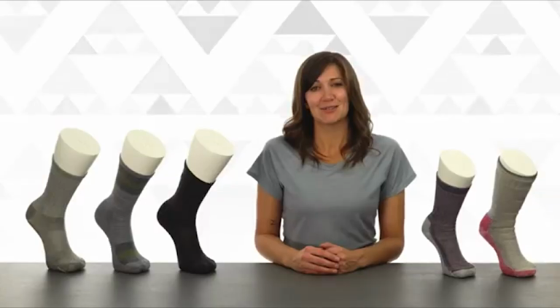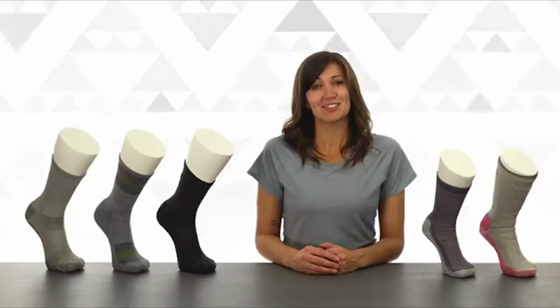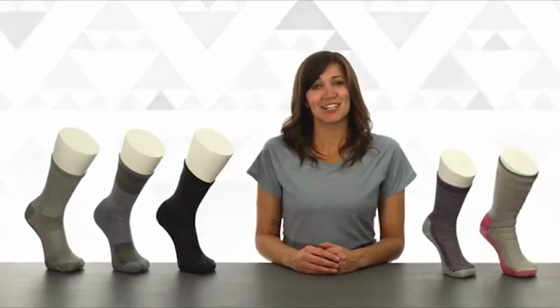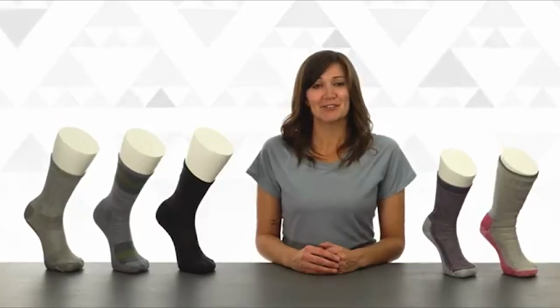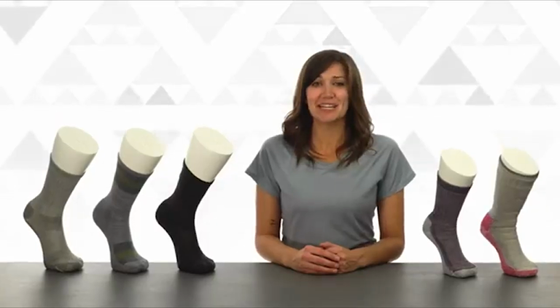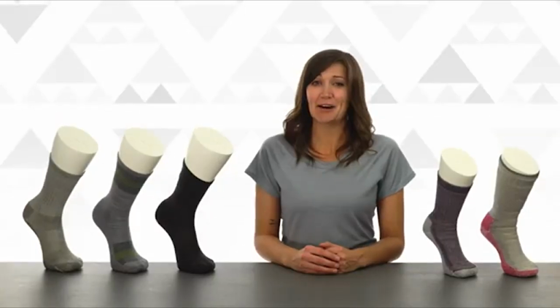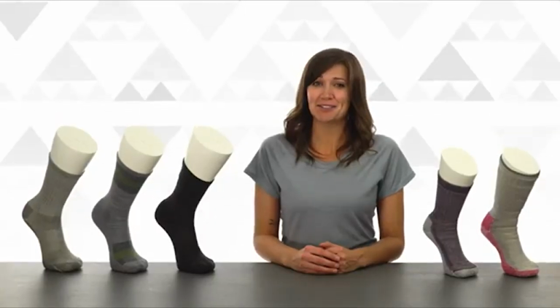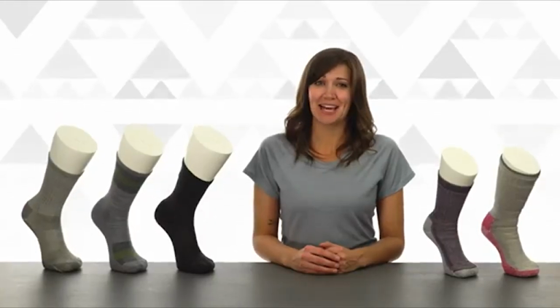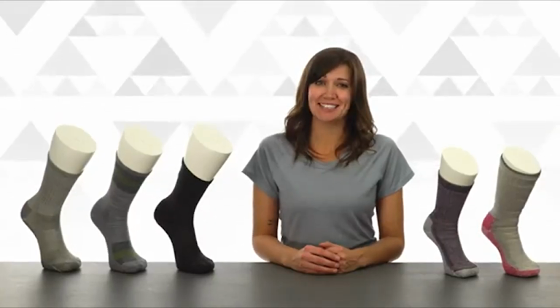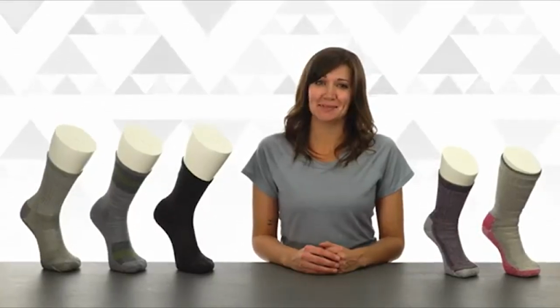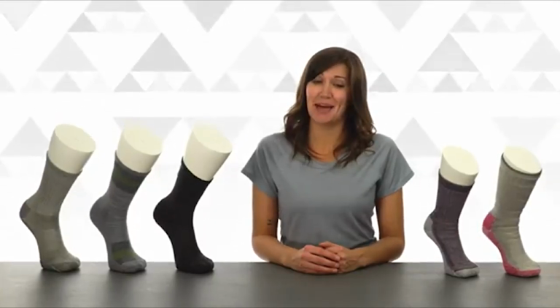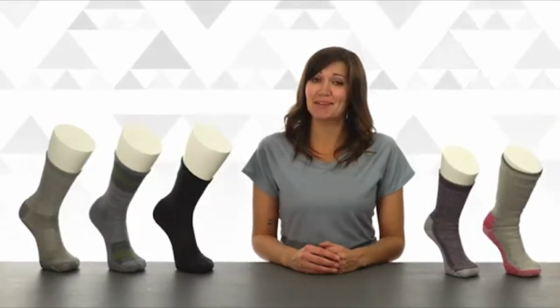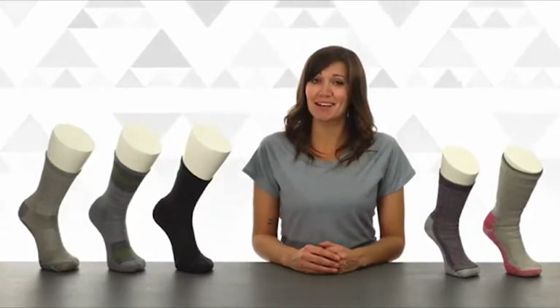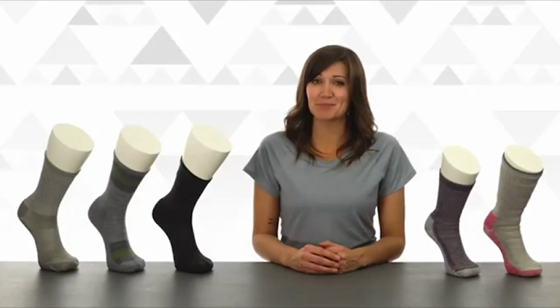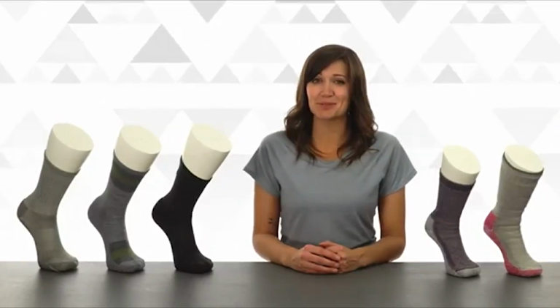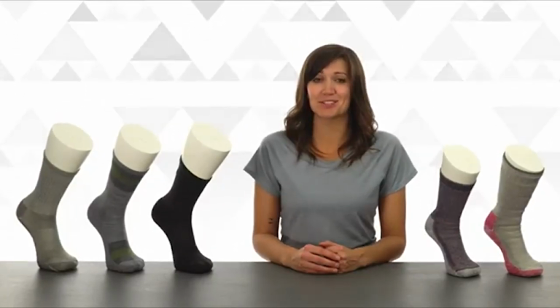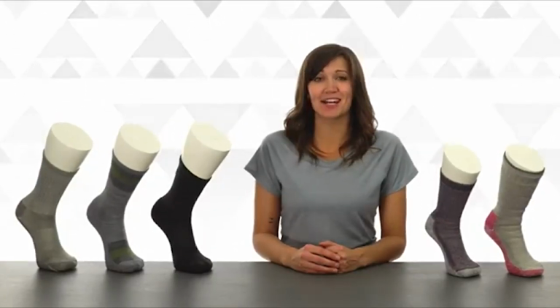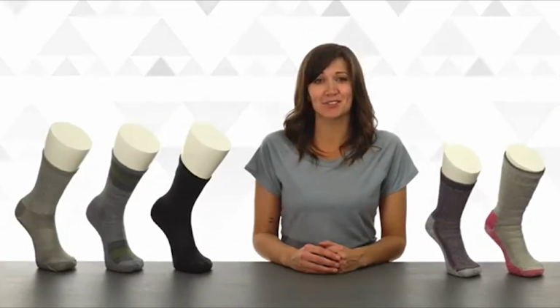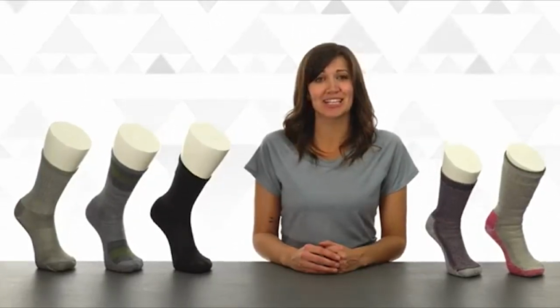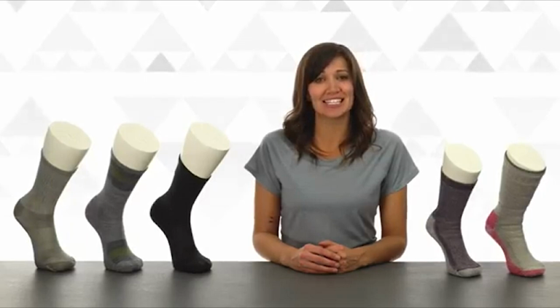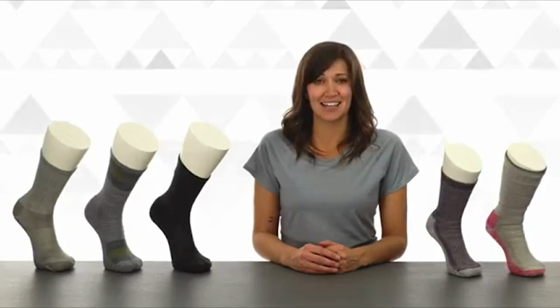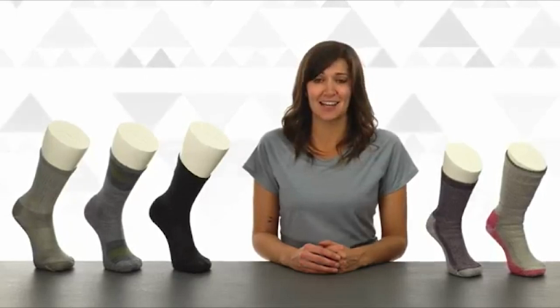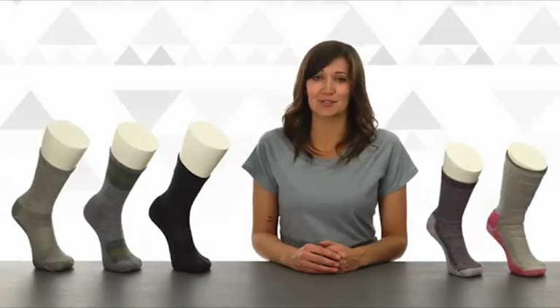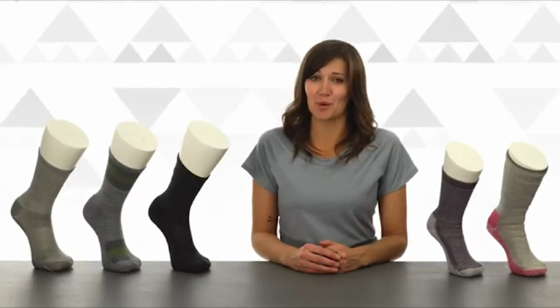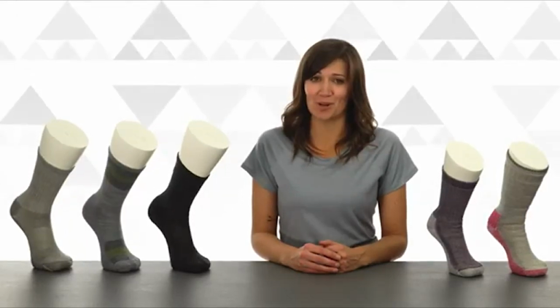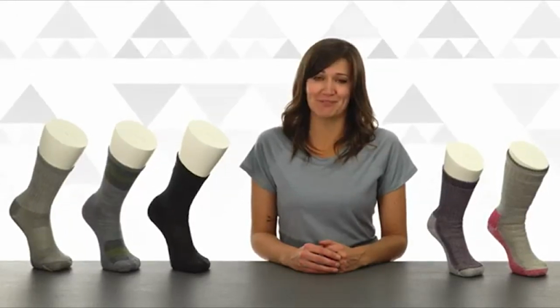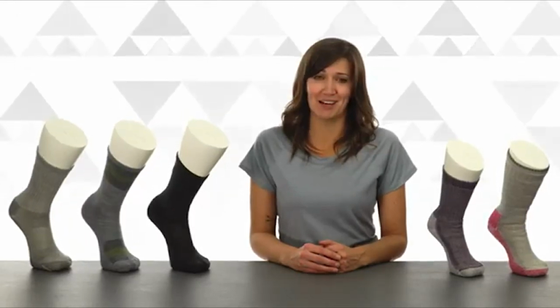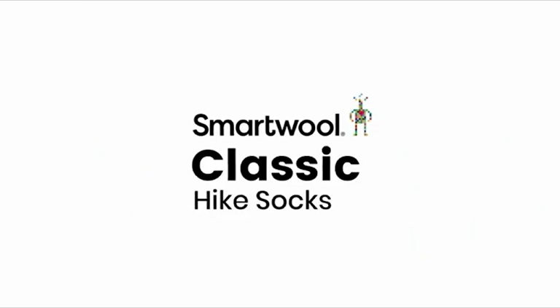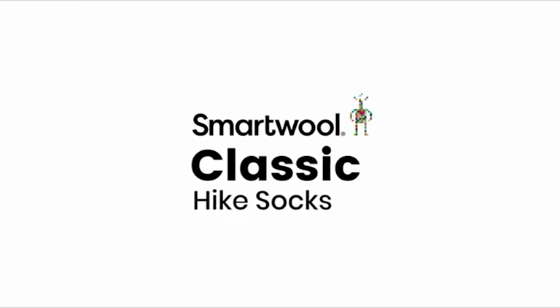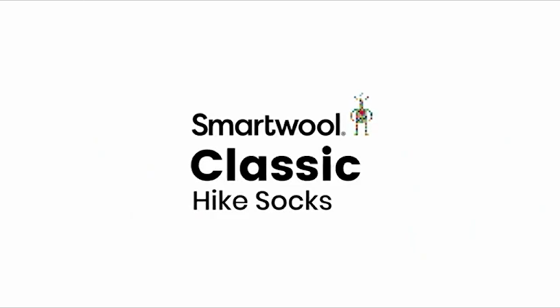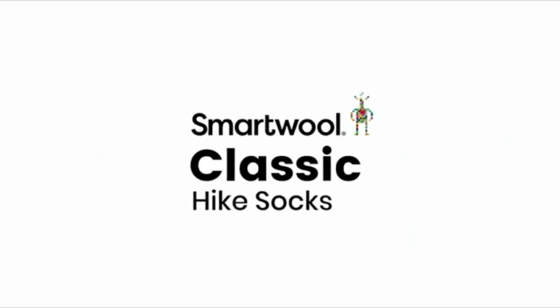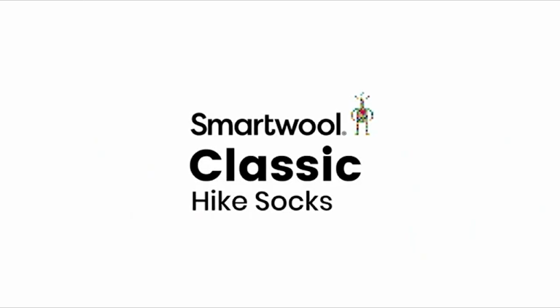Whatever trail your feet may carry you to next, keep them happy and comfortable with the tried and true classic hike socks from Smartwool. Go far, feel good.